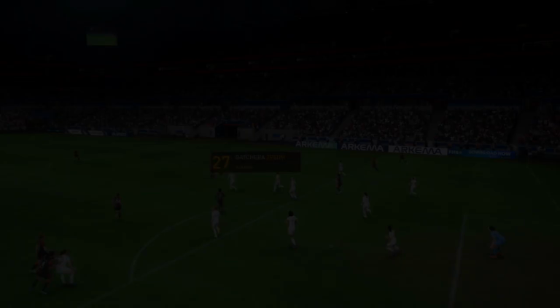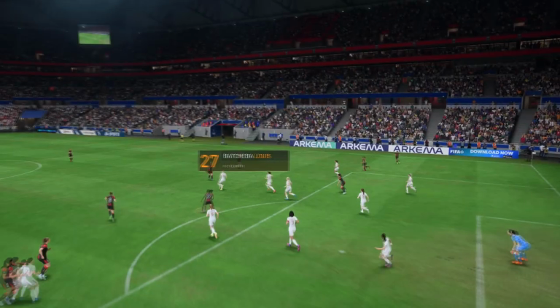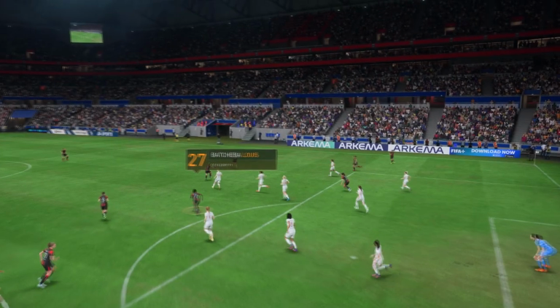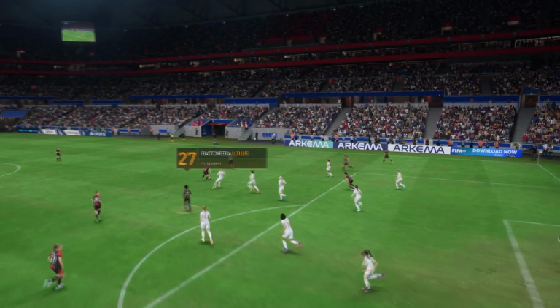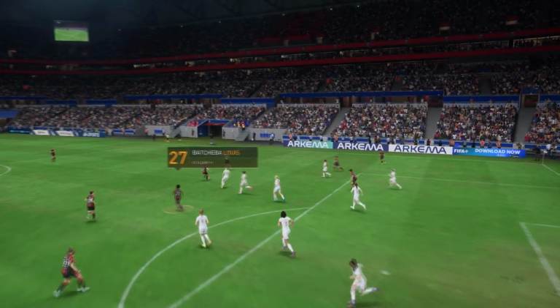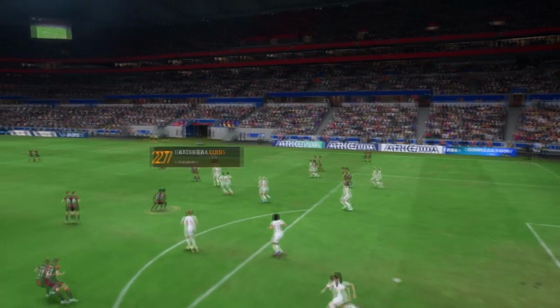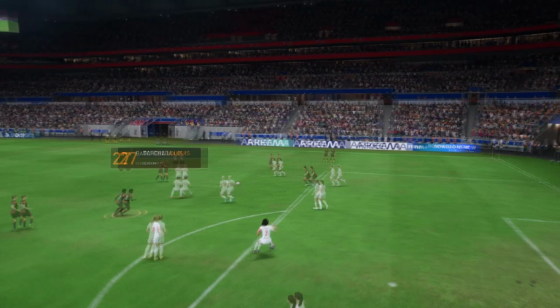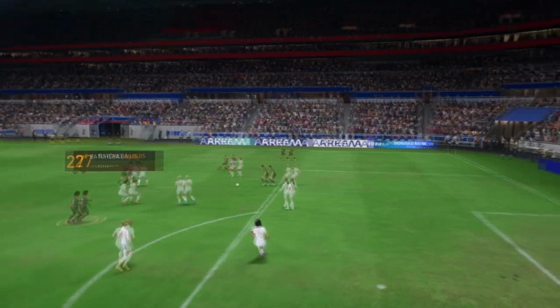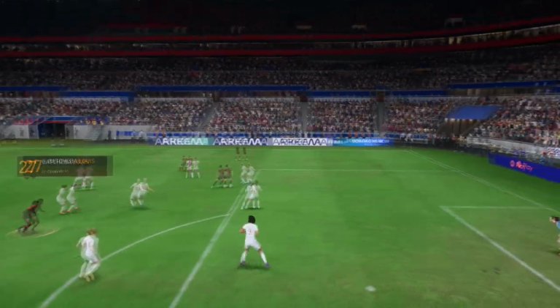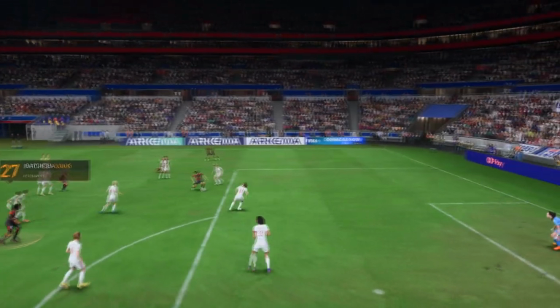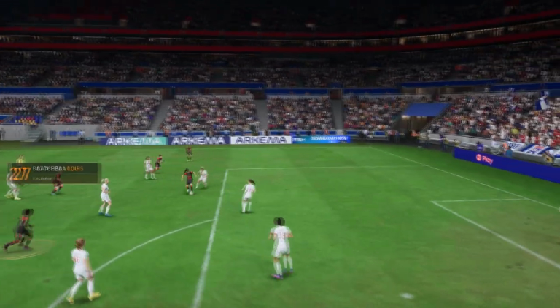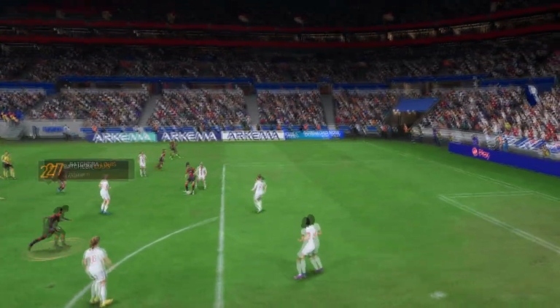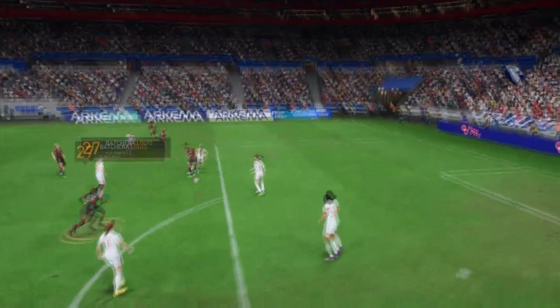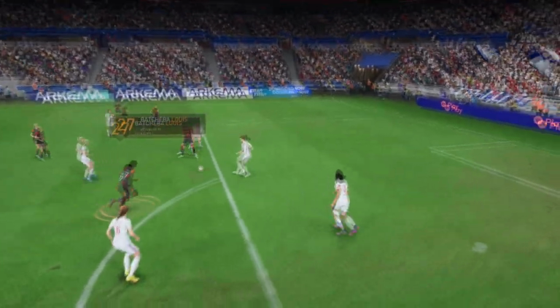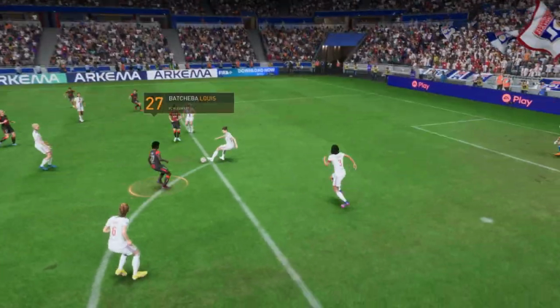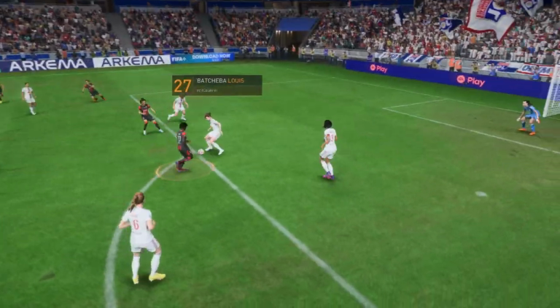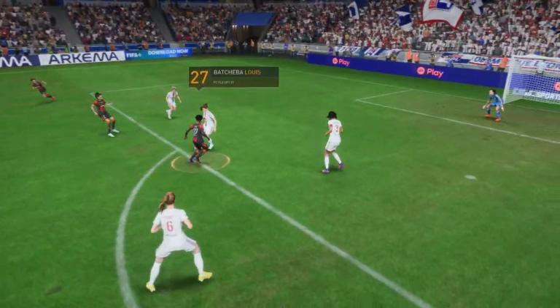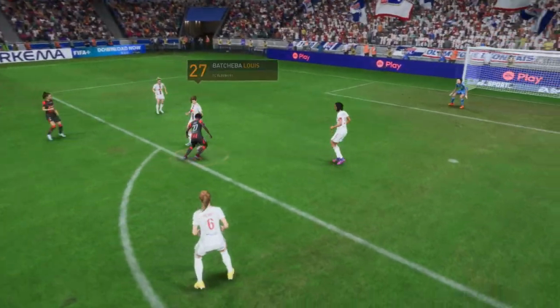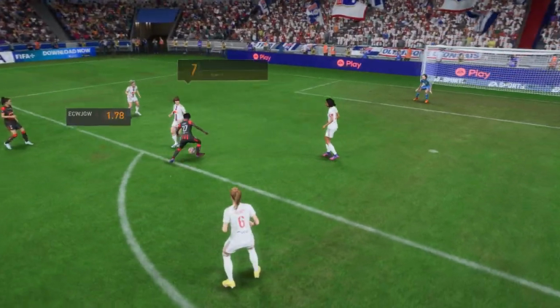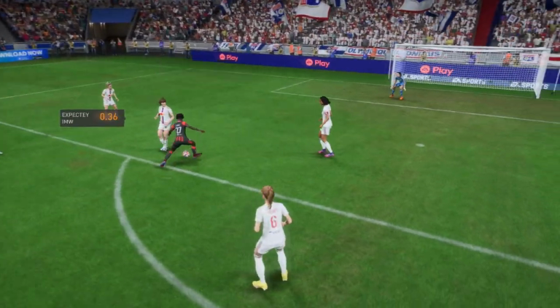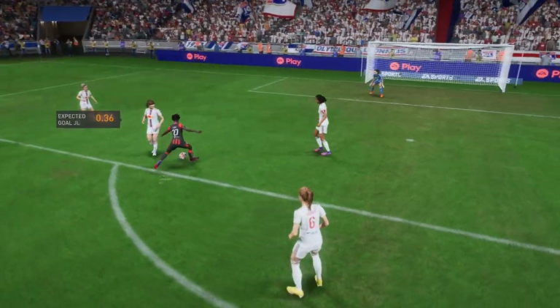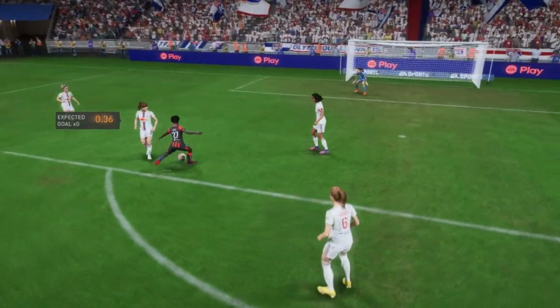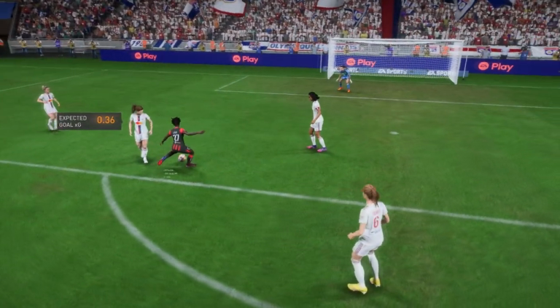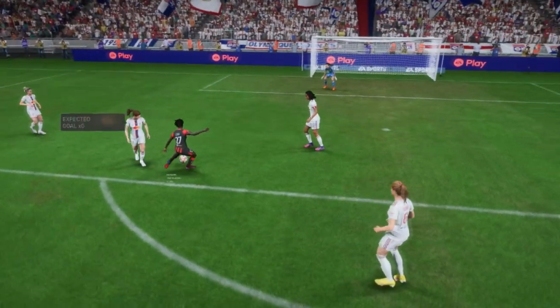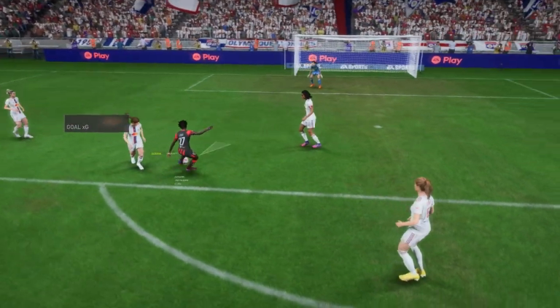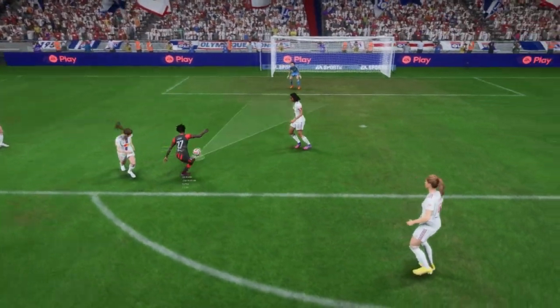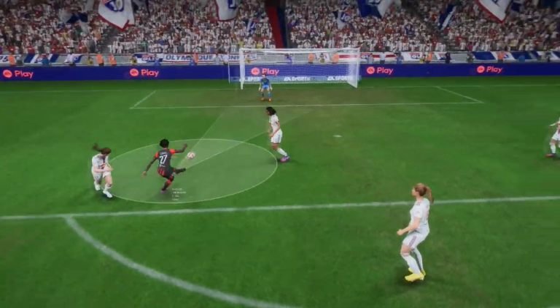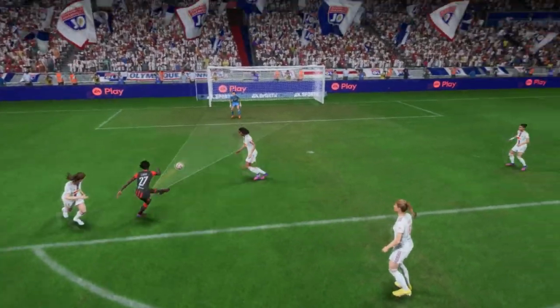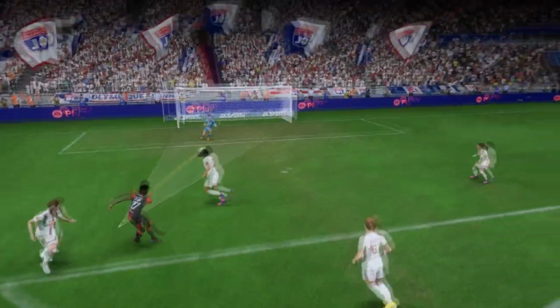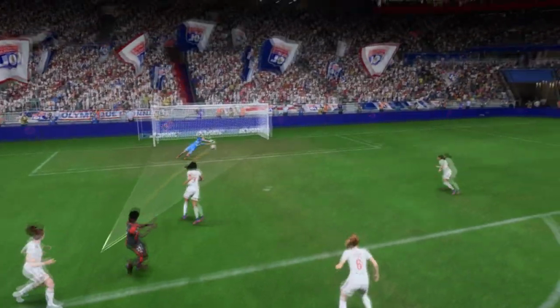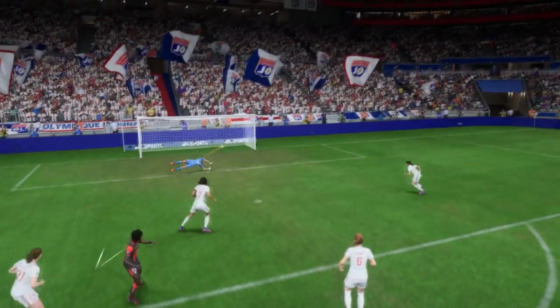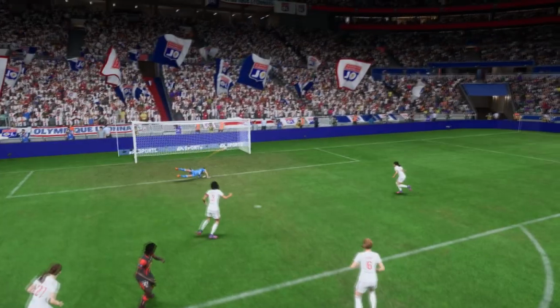Well, here you can see it again. Good run, great strength, and a composed finish under pressure. That's a top-class goal.